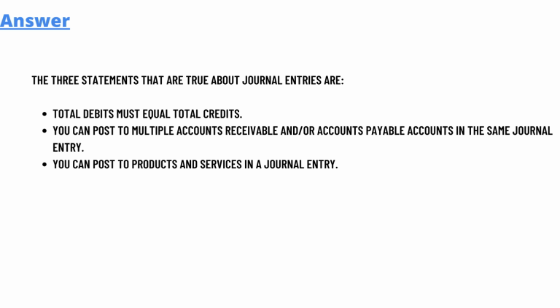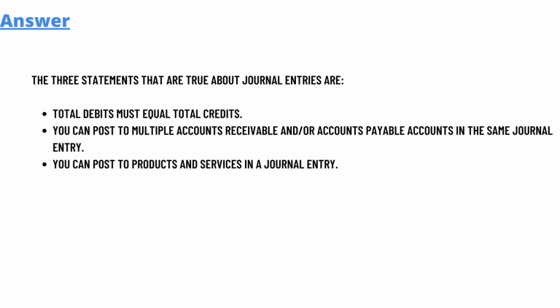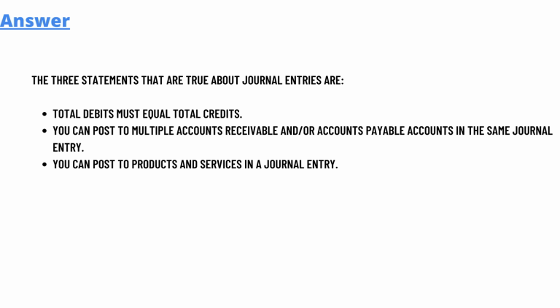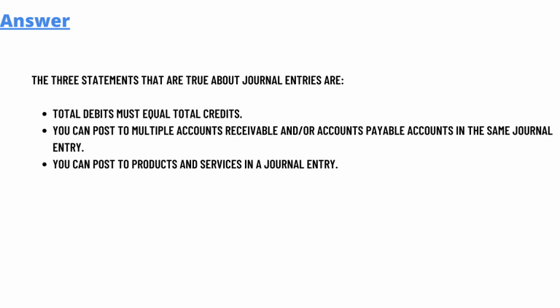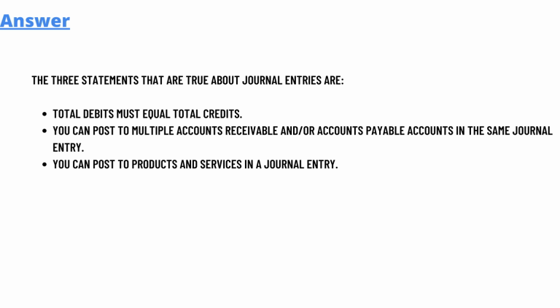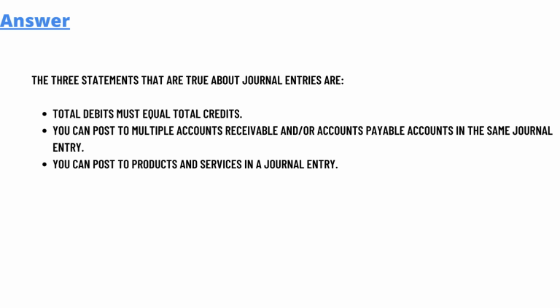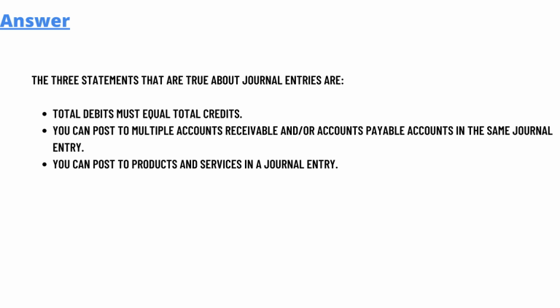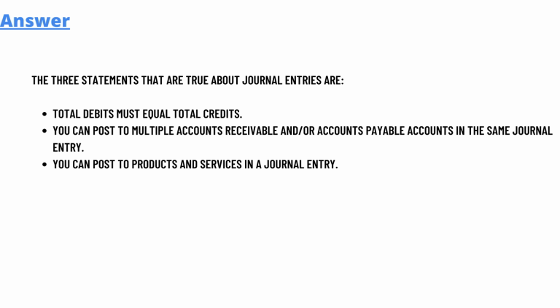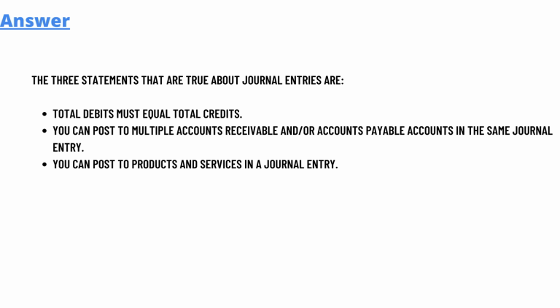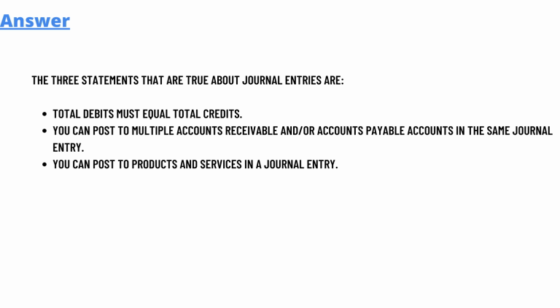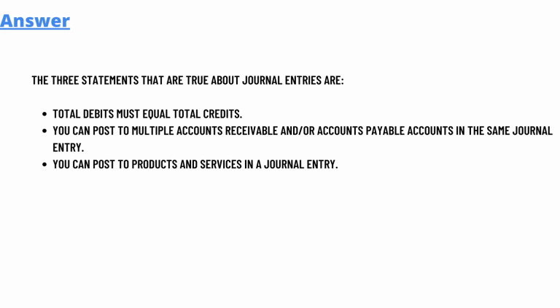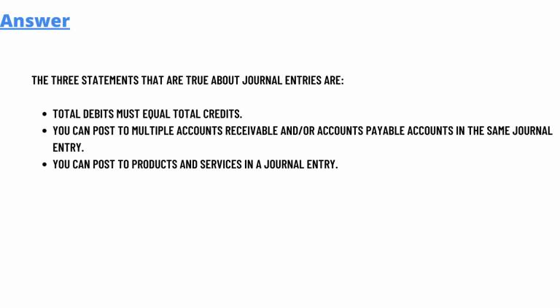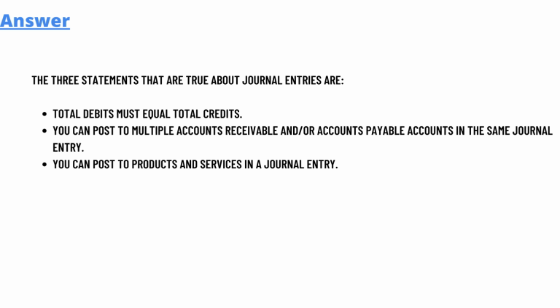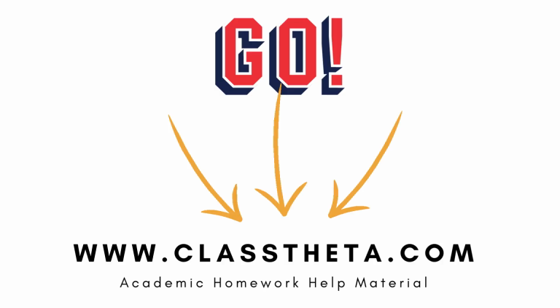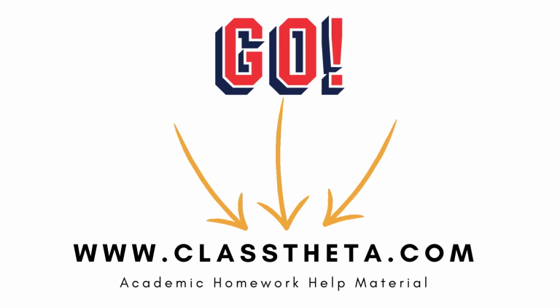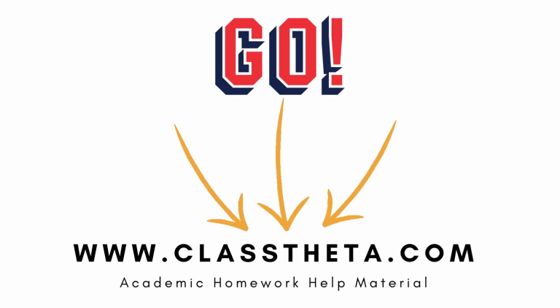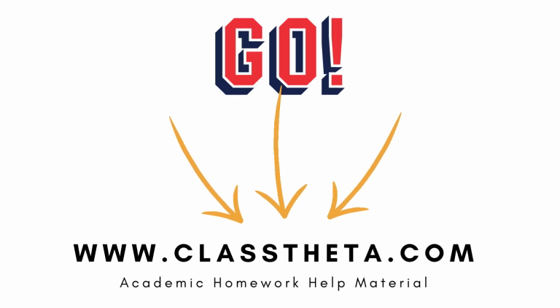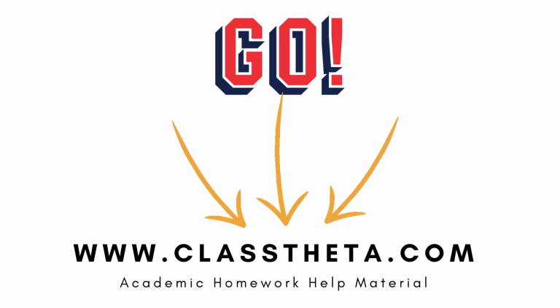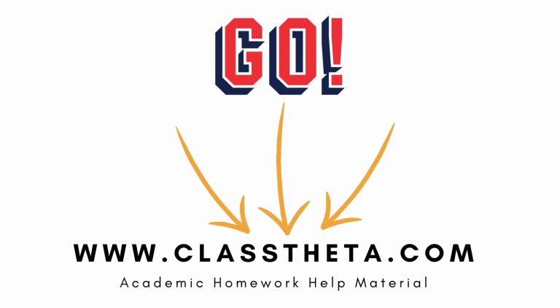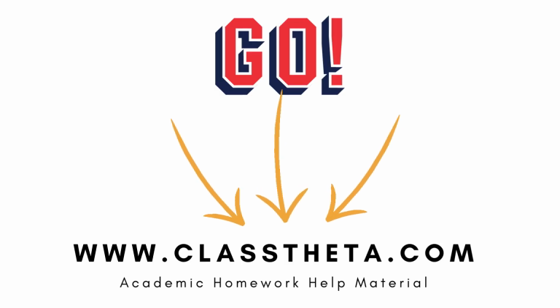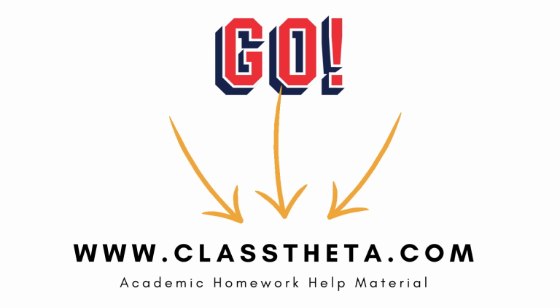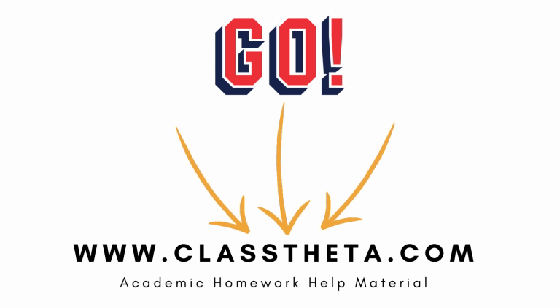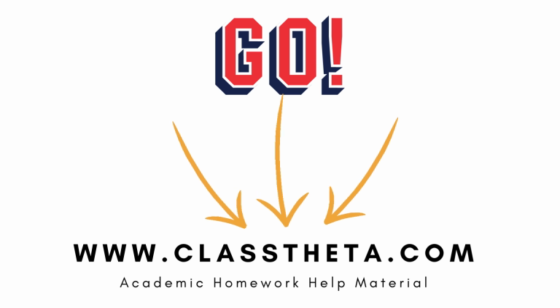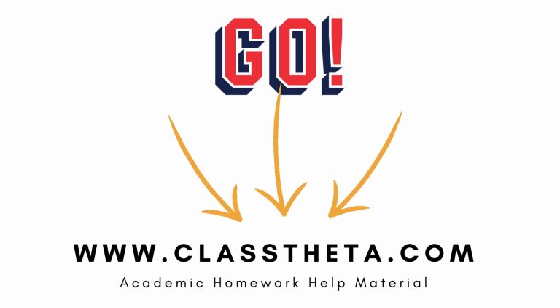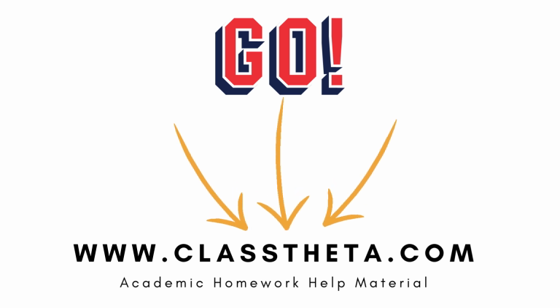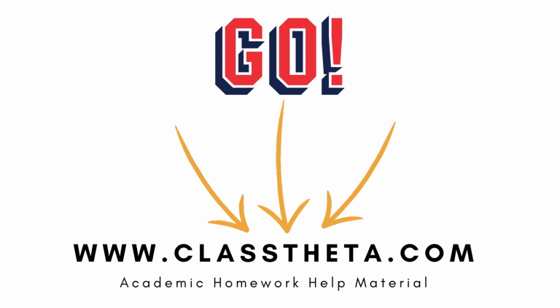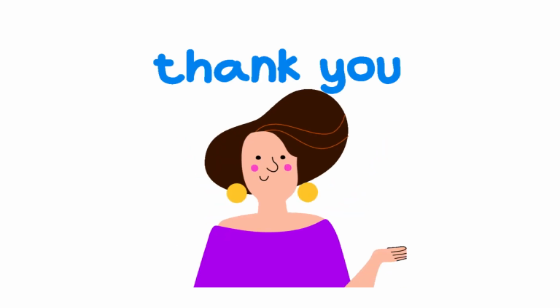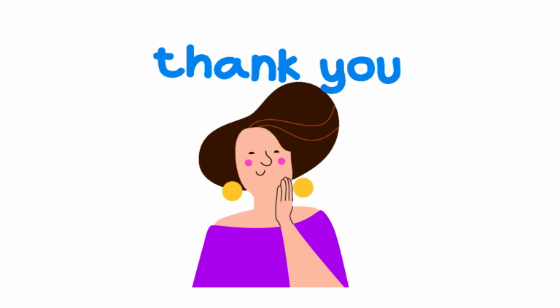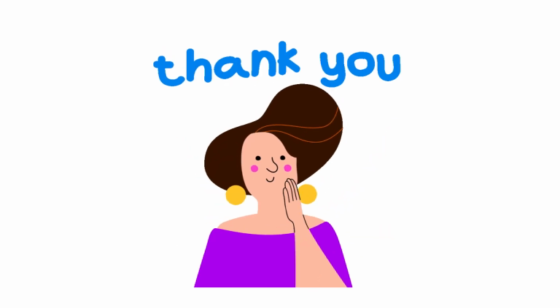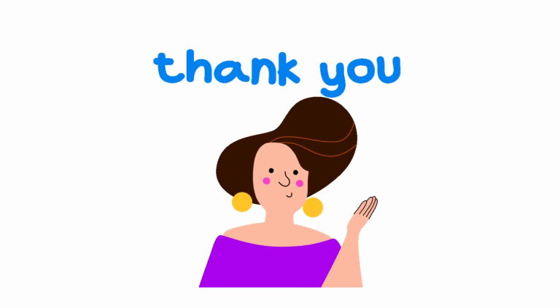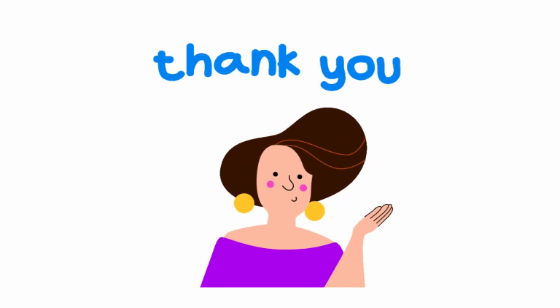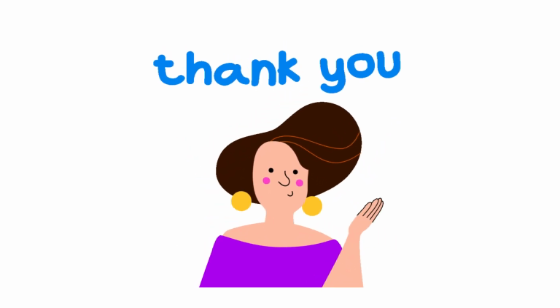And that's the answer. If you have any other questions, just leave a comment and I will get back to you as soon as I can. Thank you very much for watching the video. Until next question, bye bye.